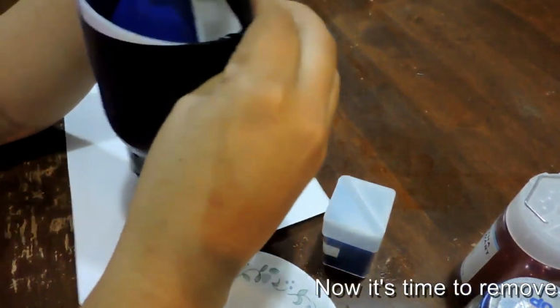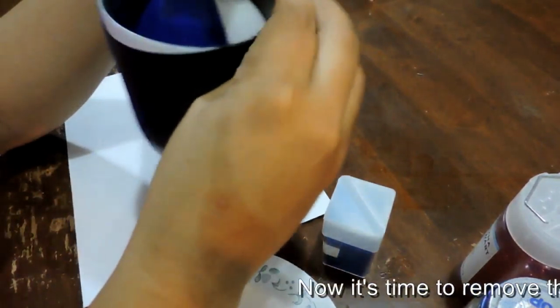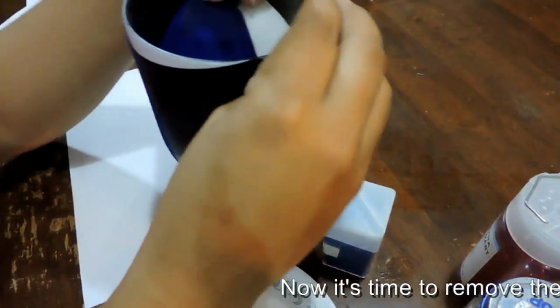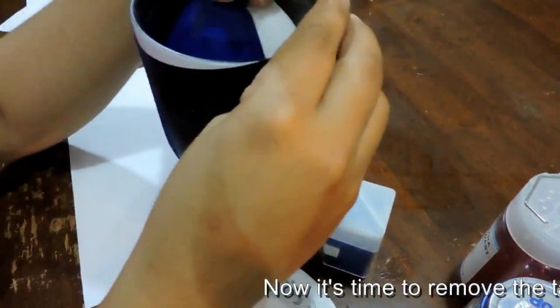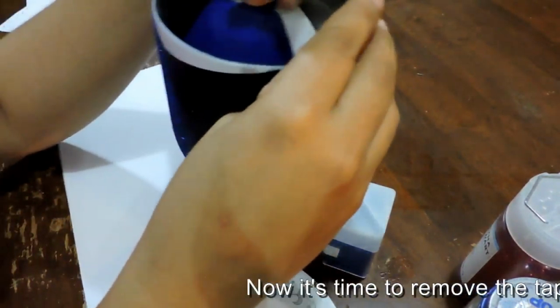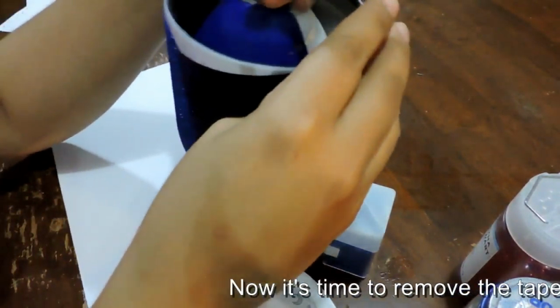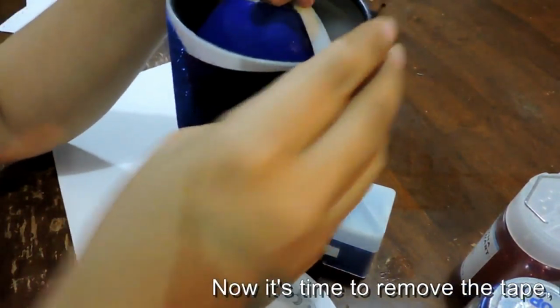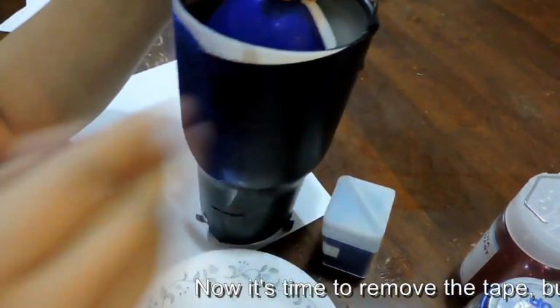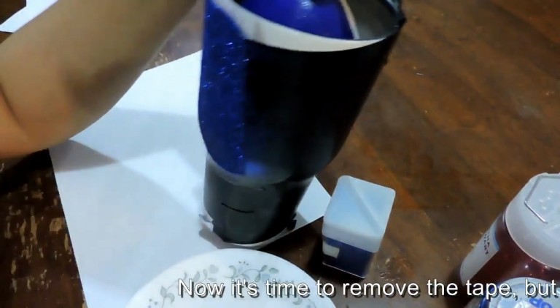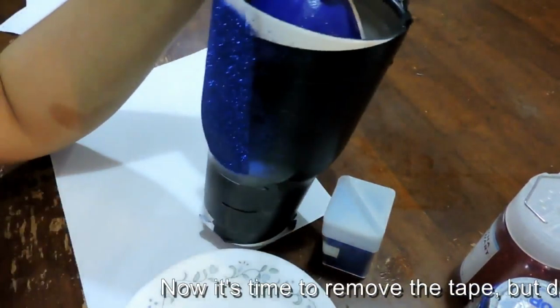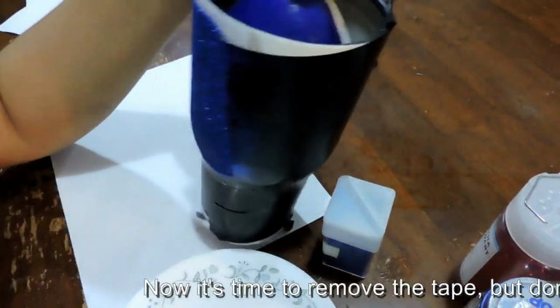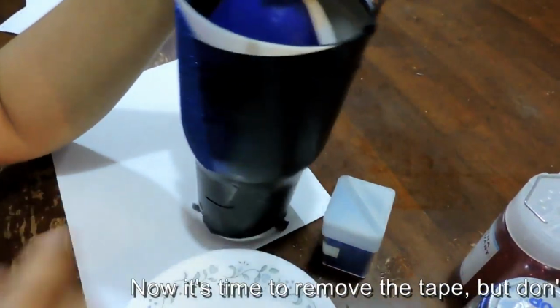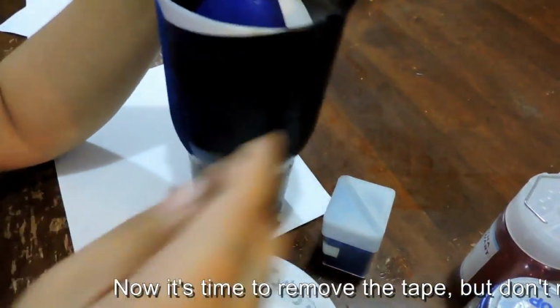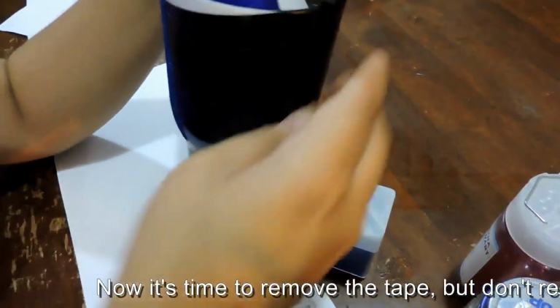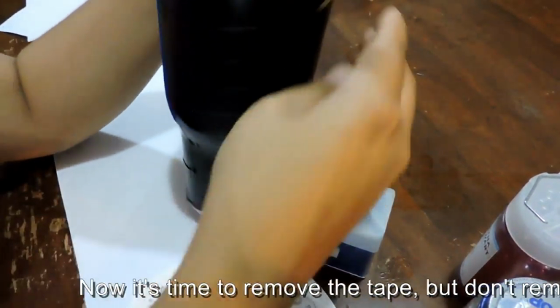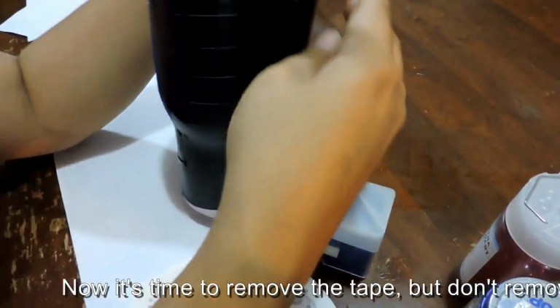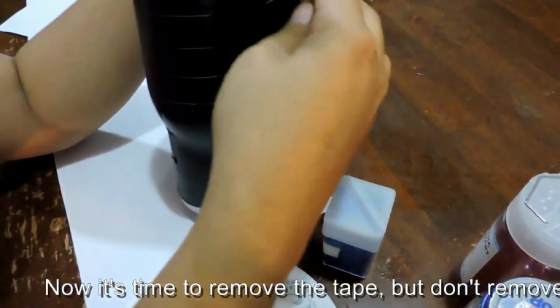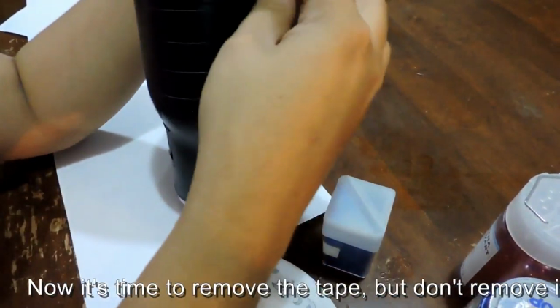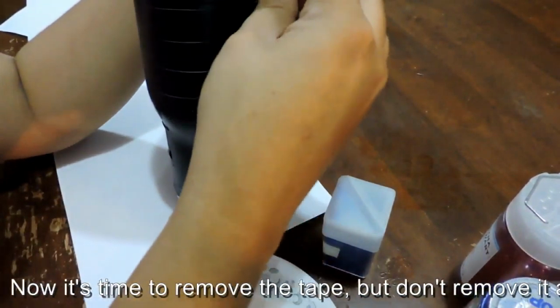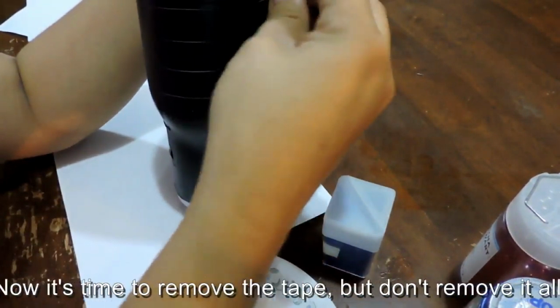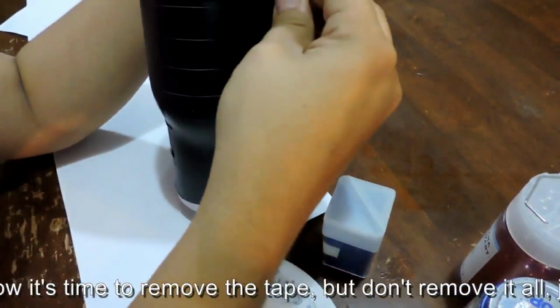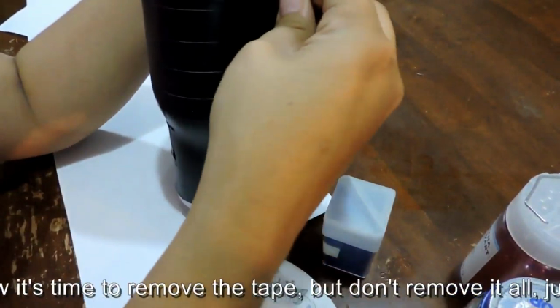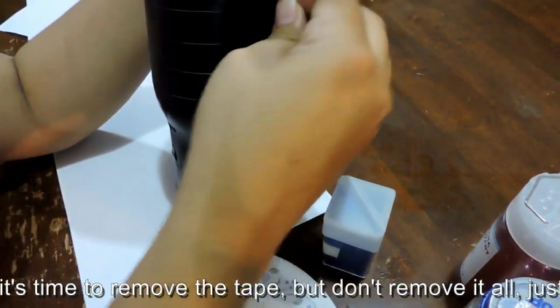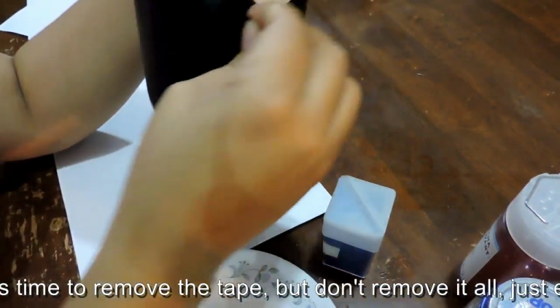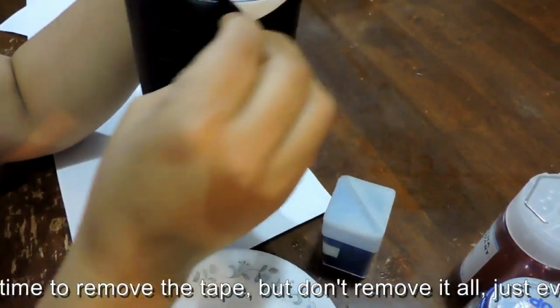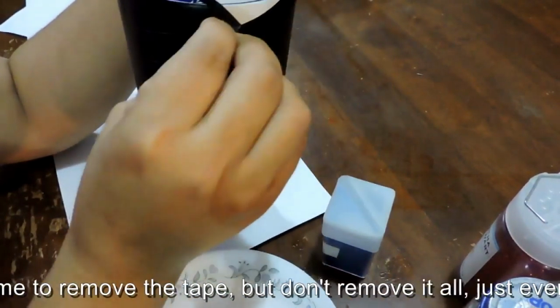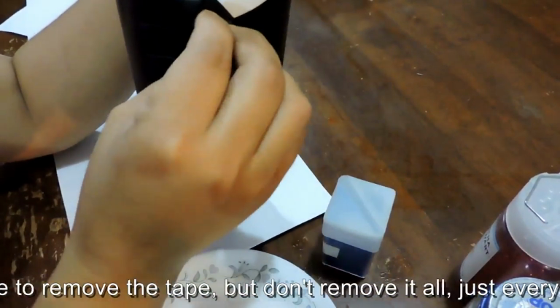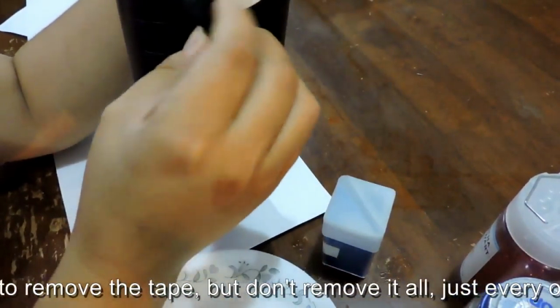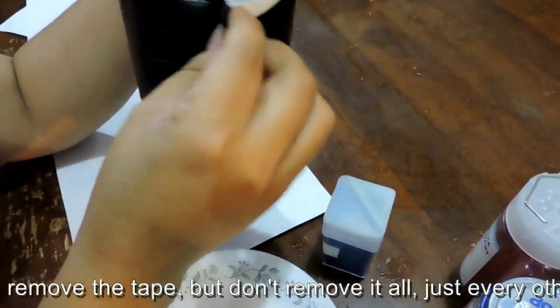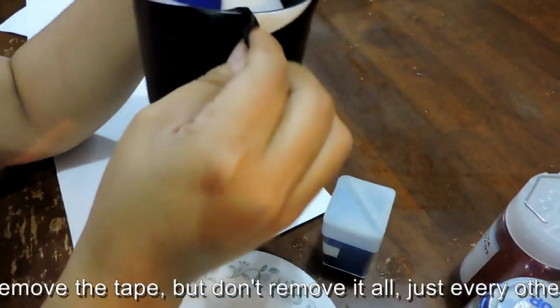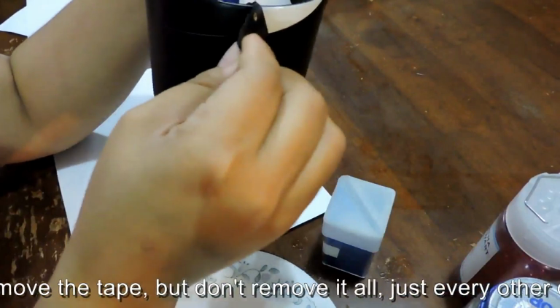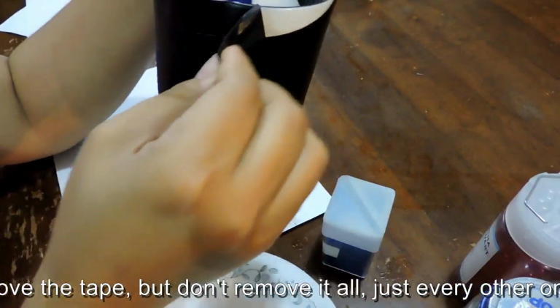Now it's time to remove the tape, but don't remove it all — just every other one.